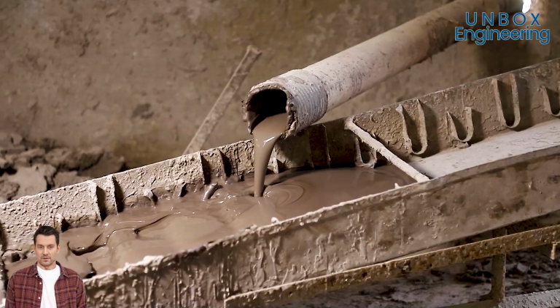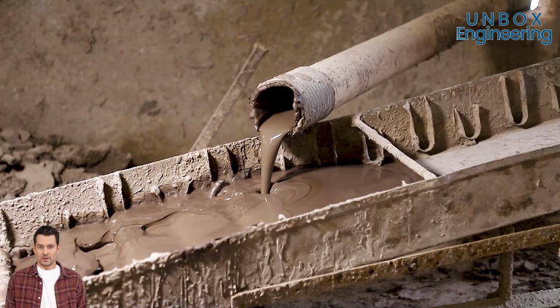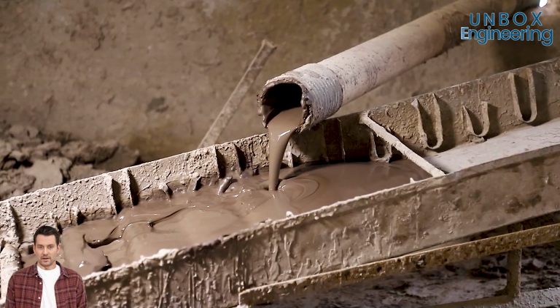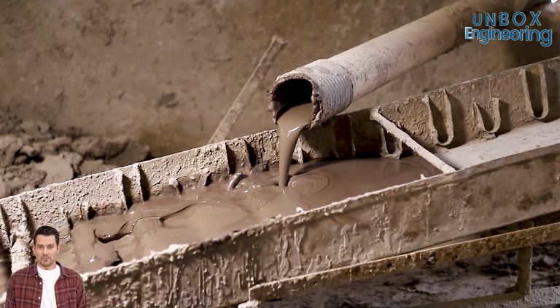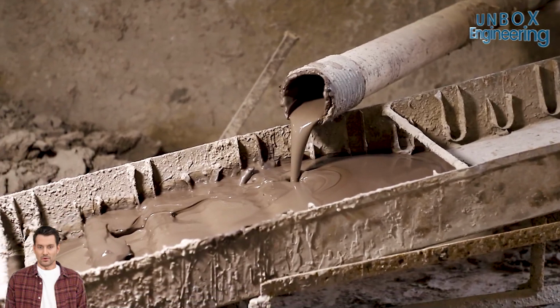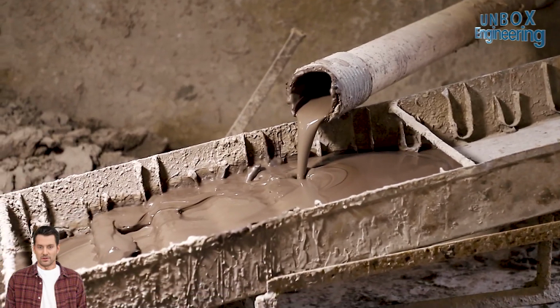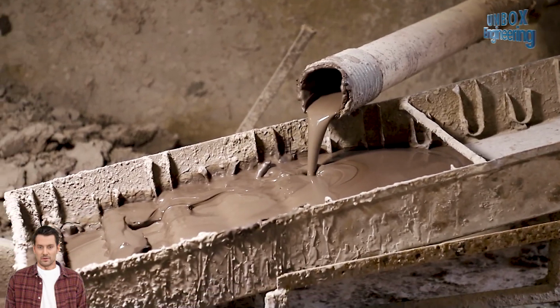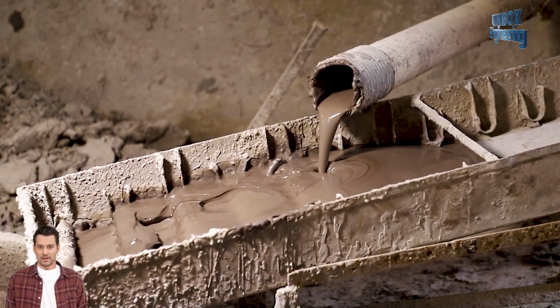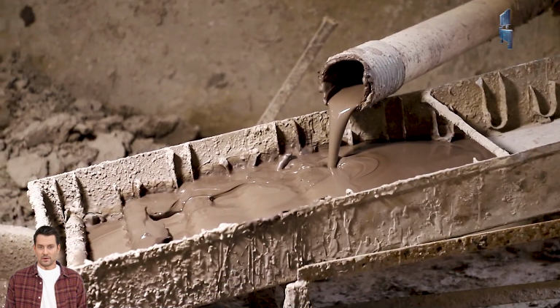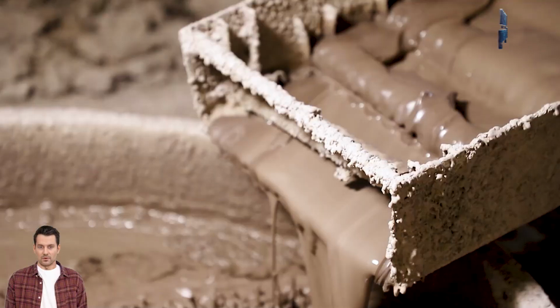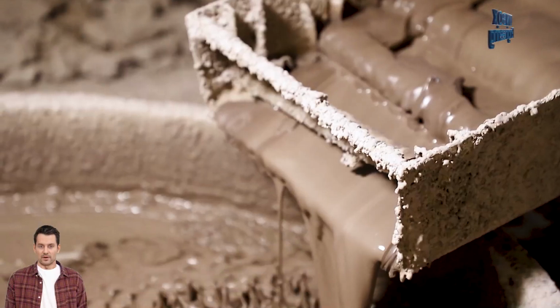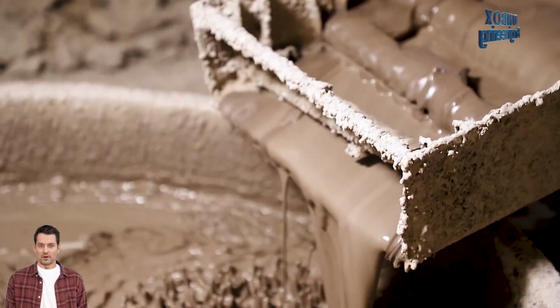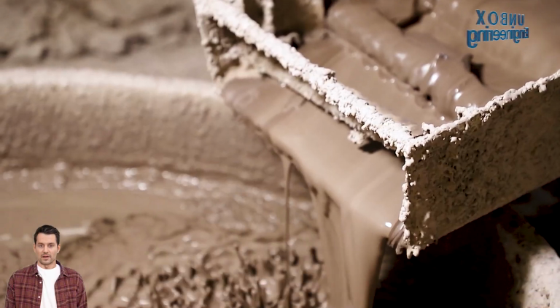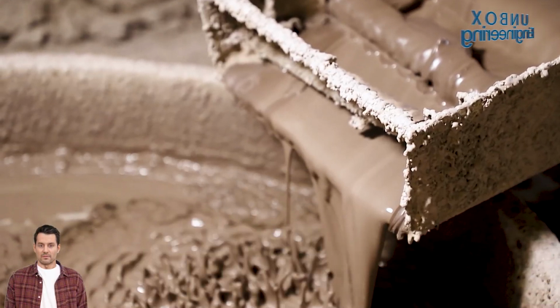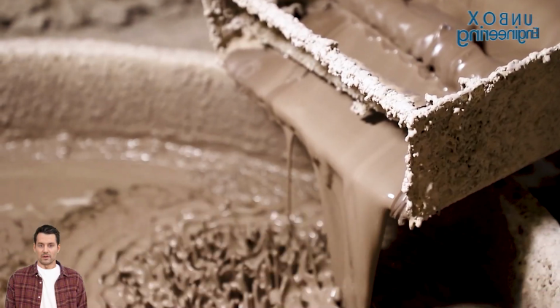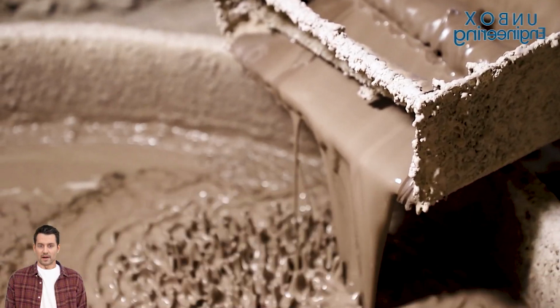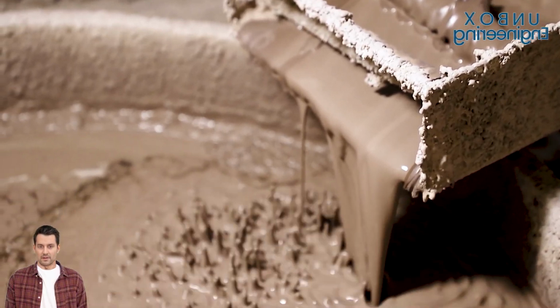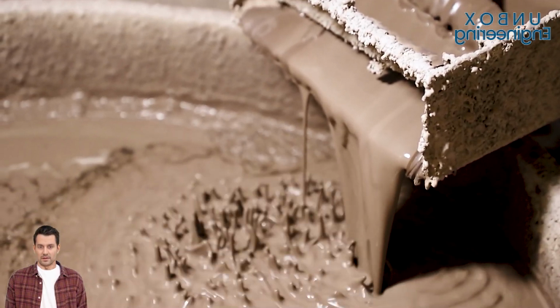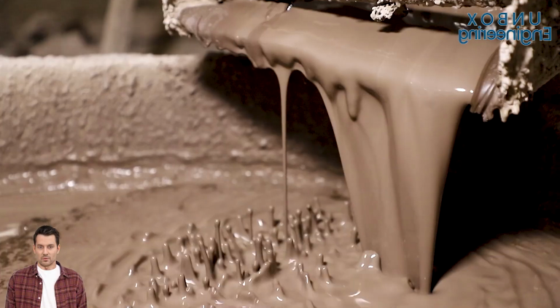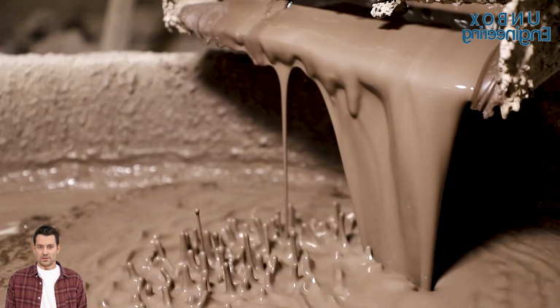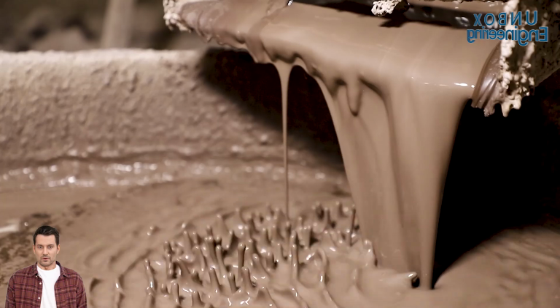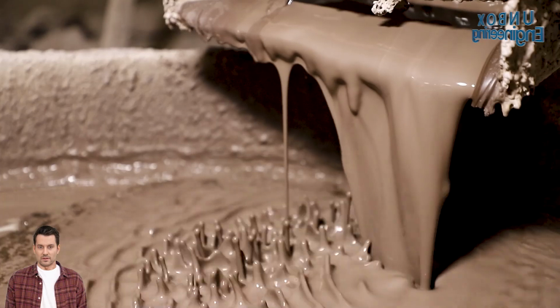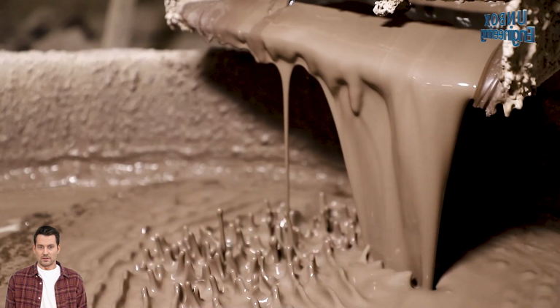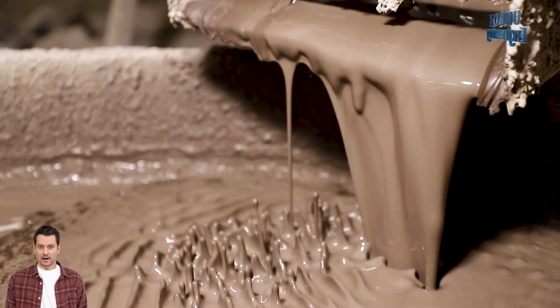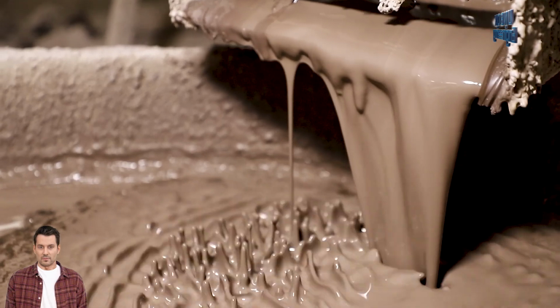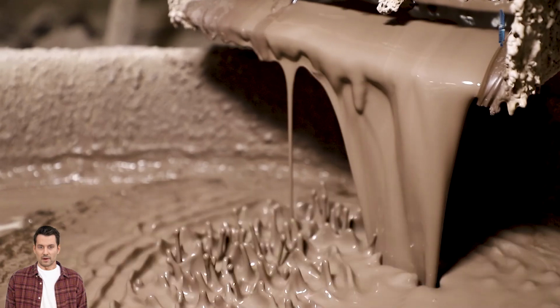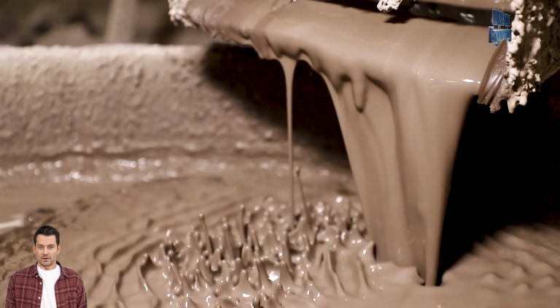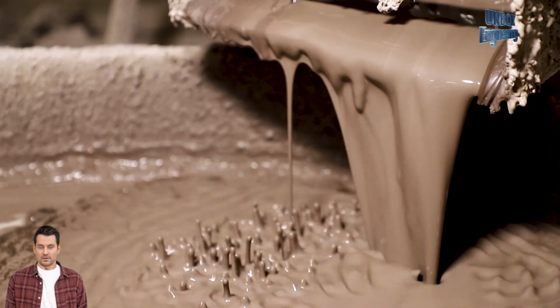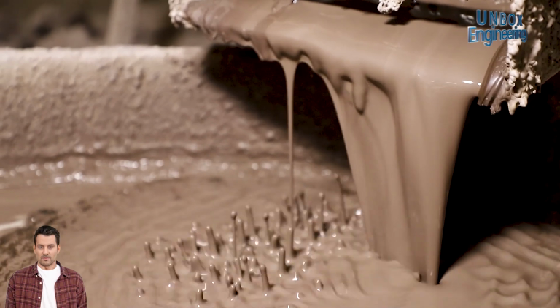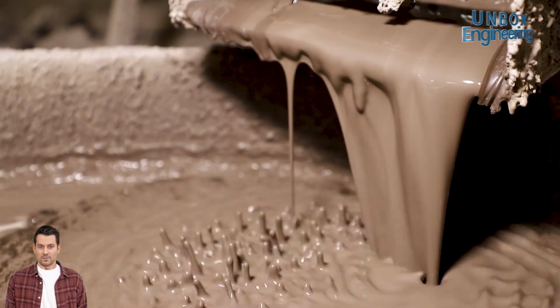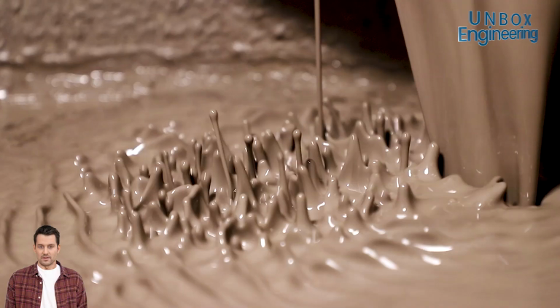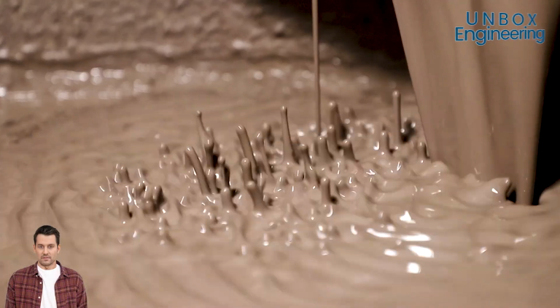Specific proportions of each material are carefully mixed to ensure the desired properties of the basin.